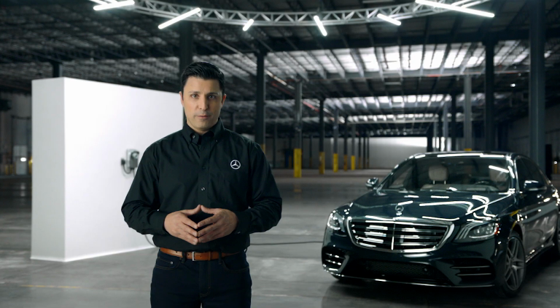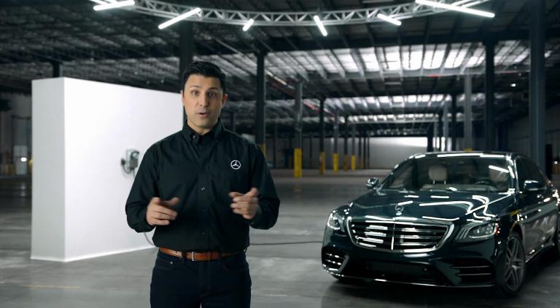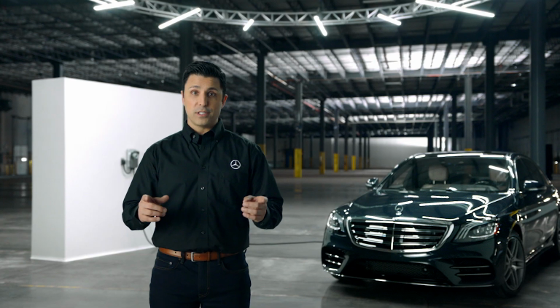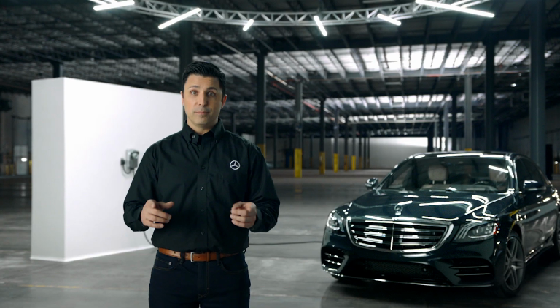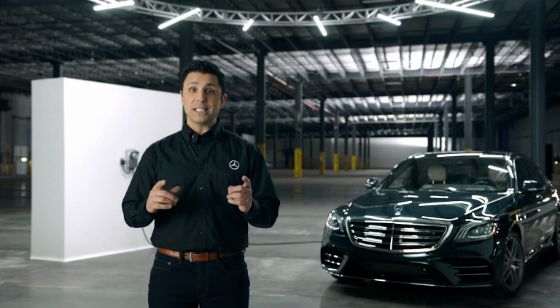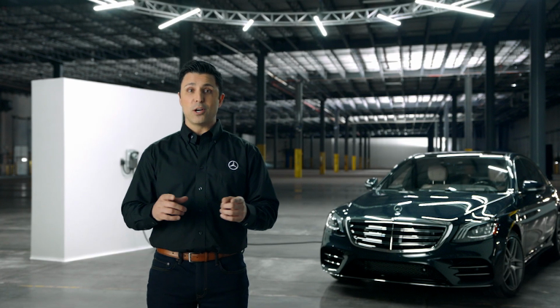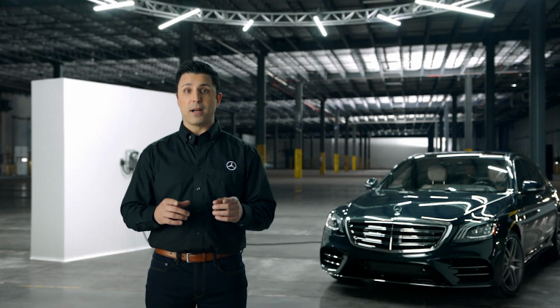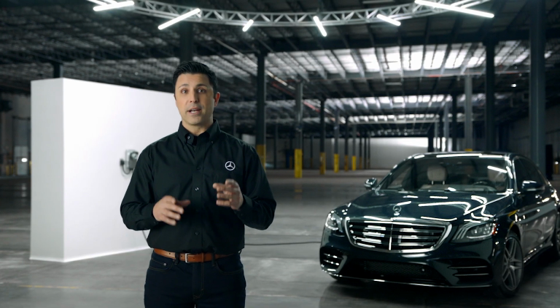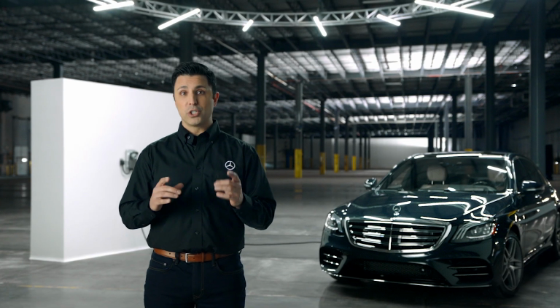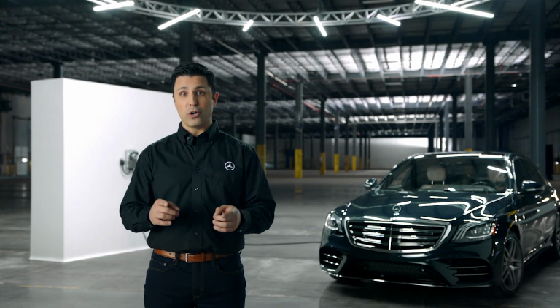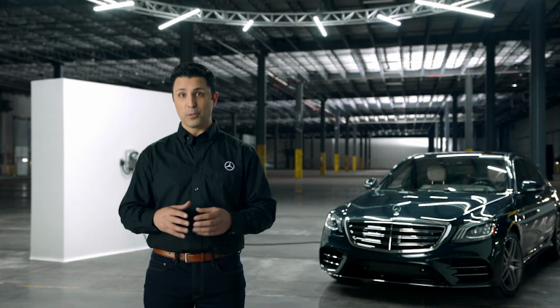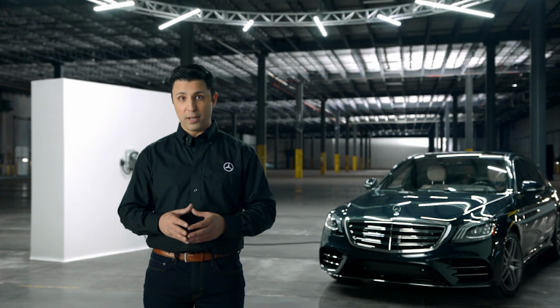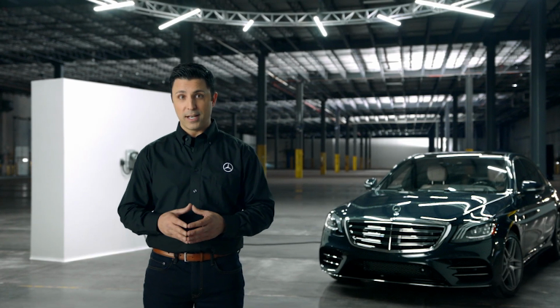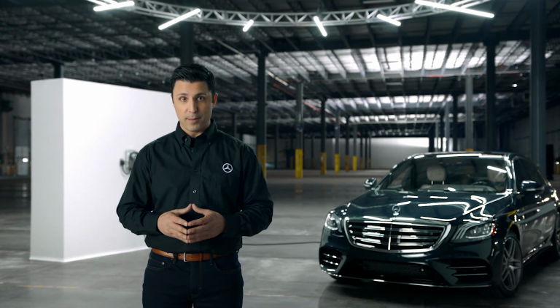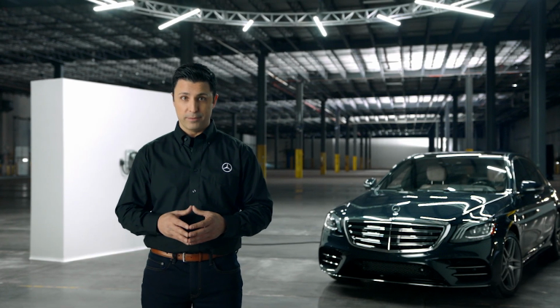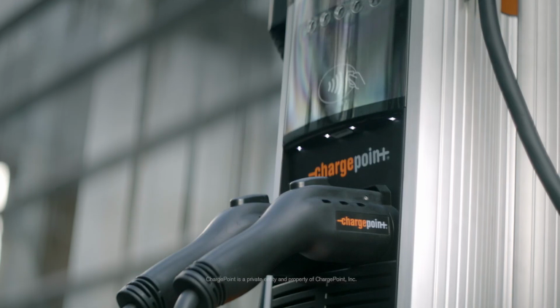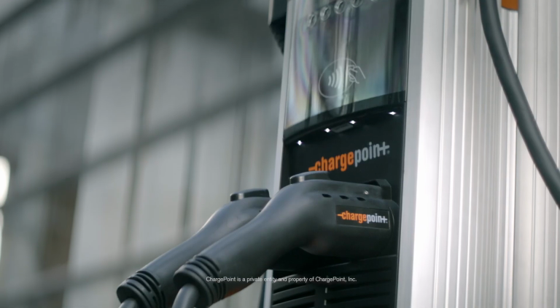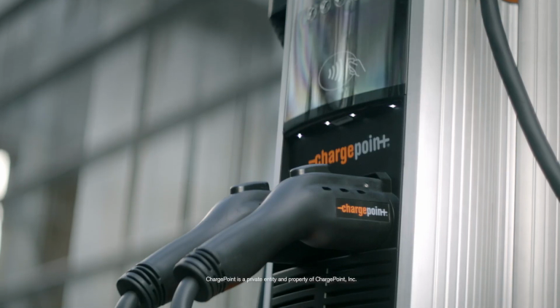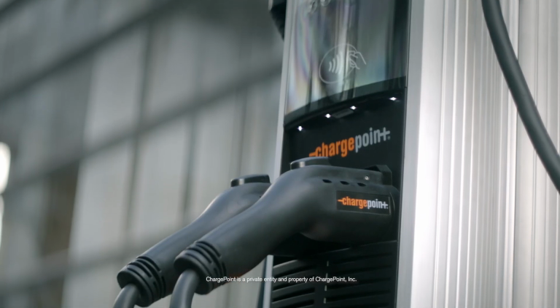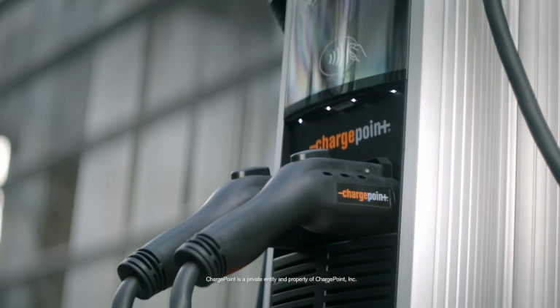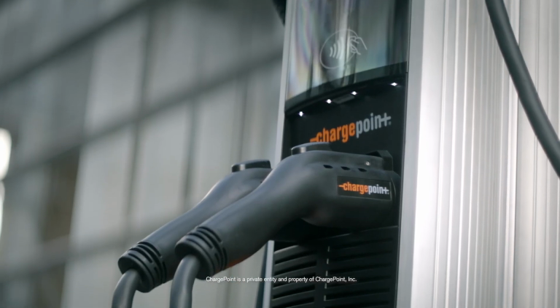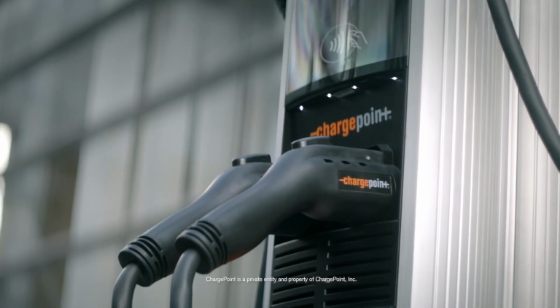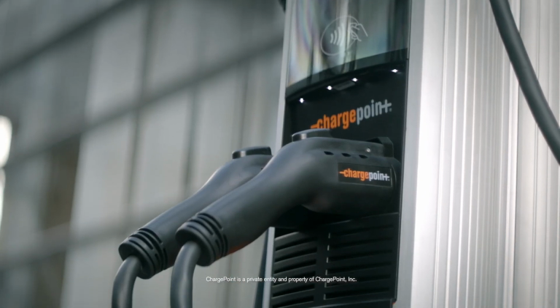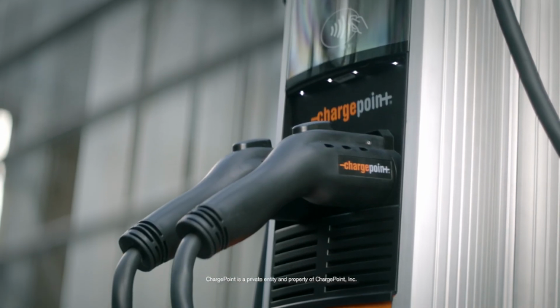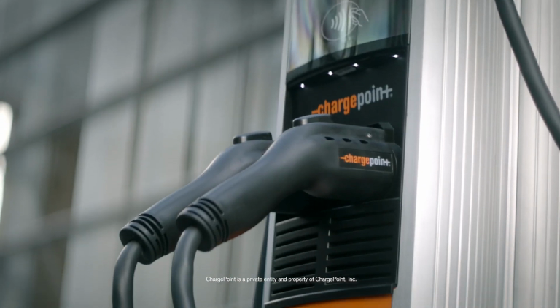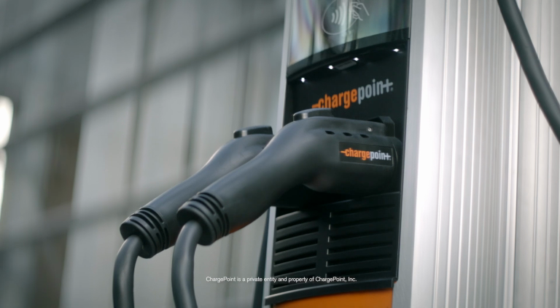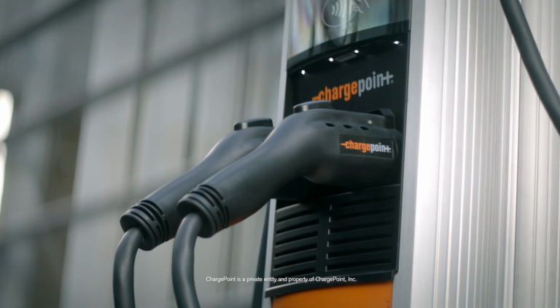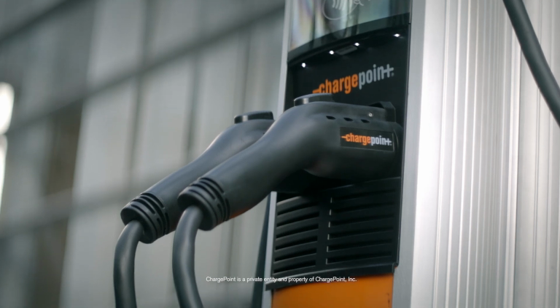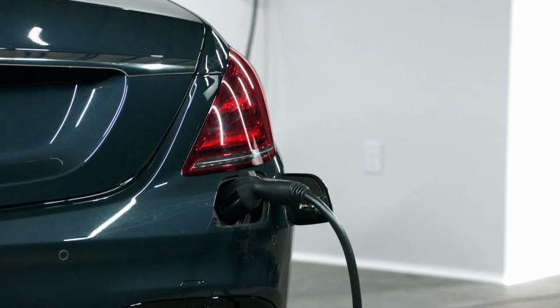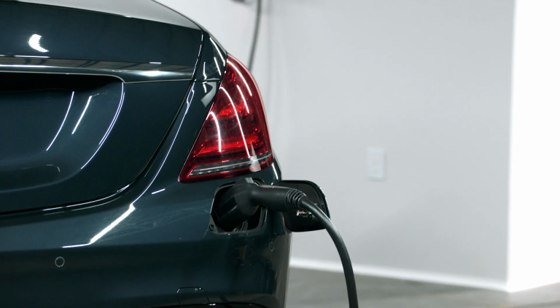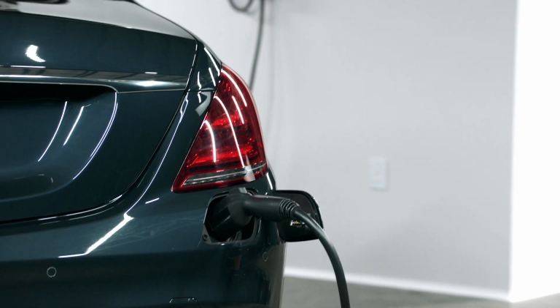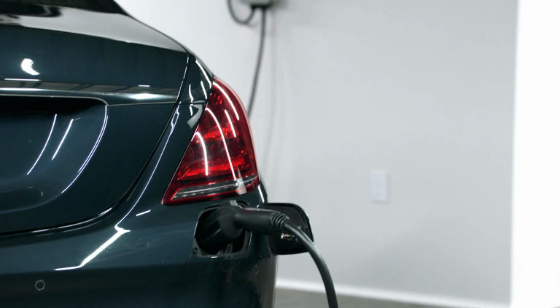First, let's talk about how to charge your plug-in hybrid. You can charge either at a public charging station or at home.